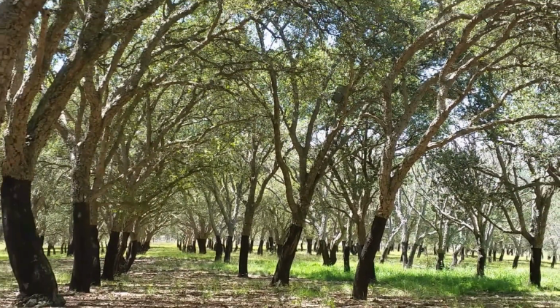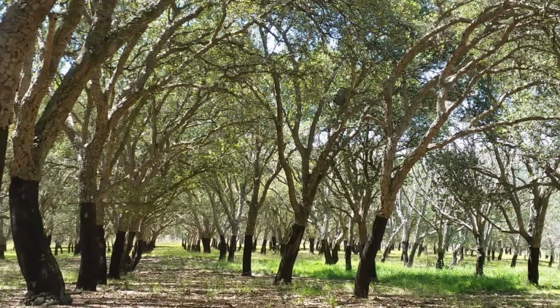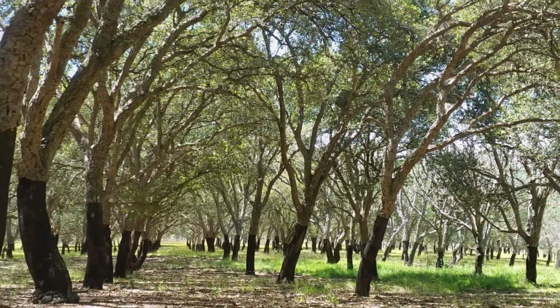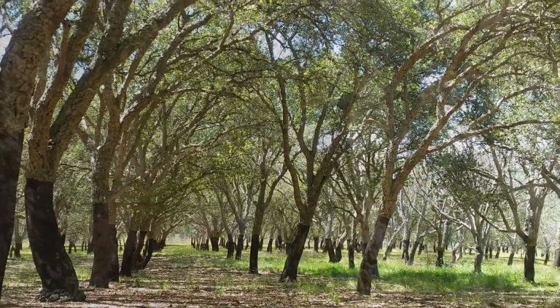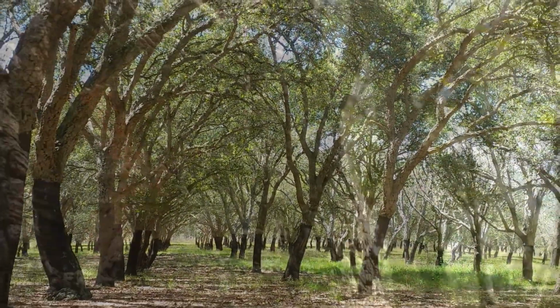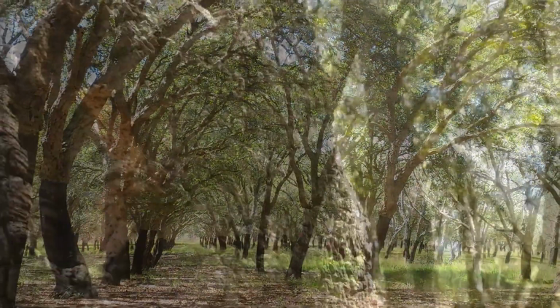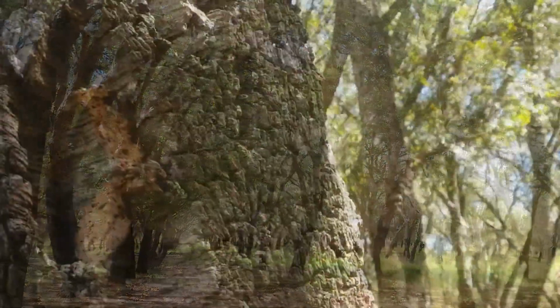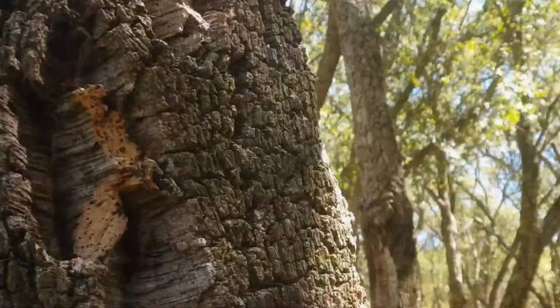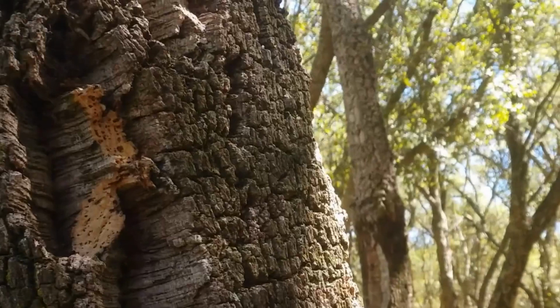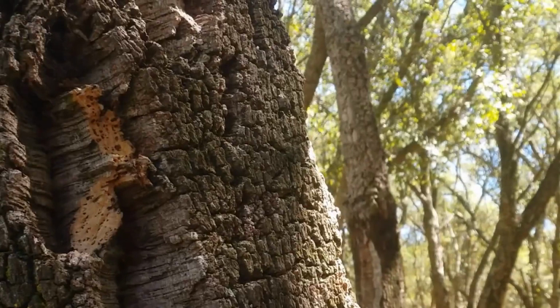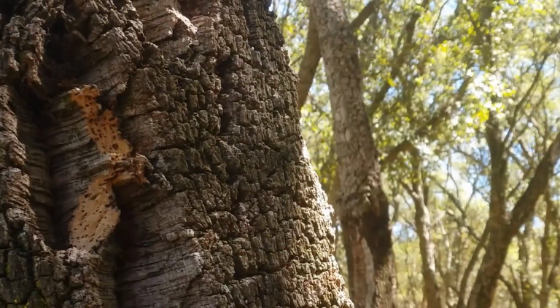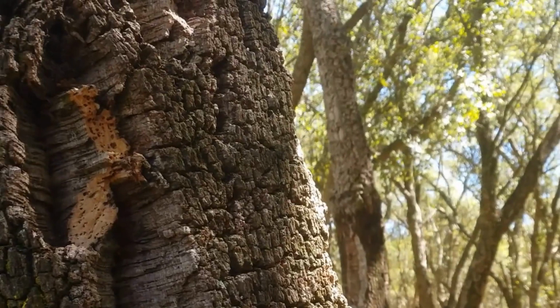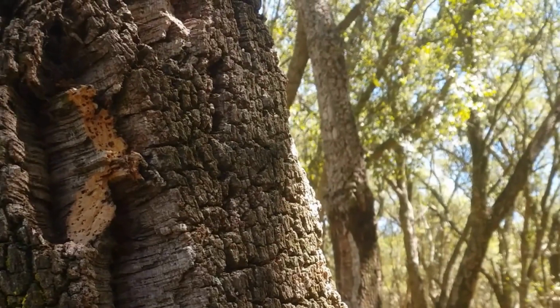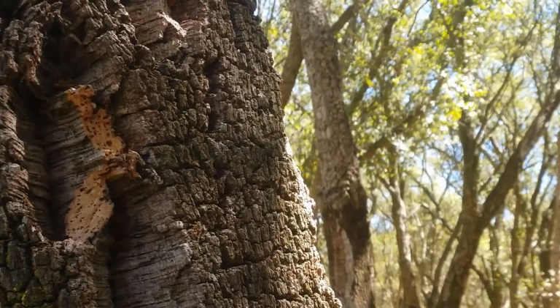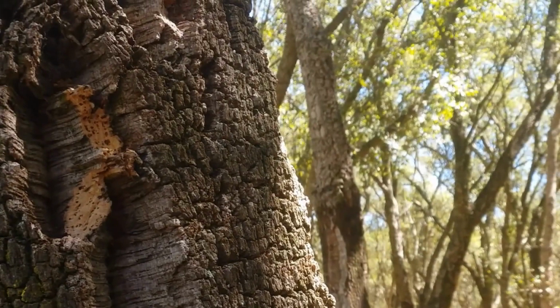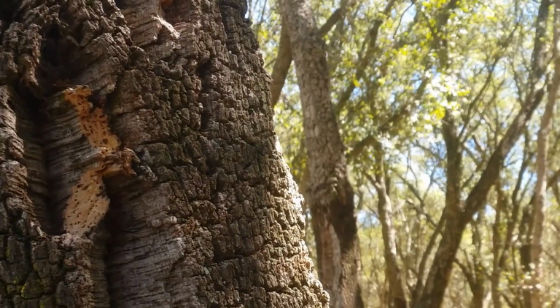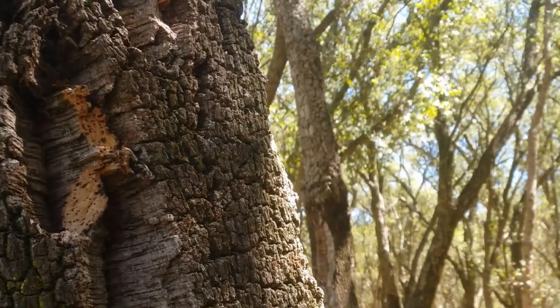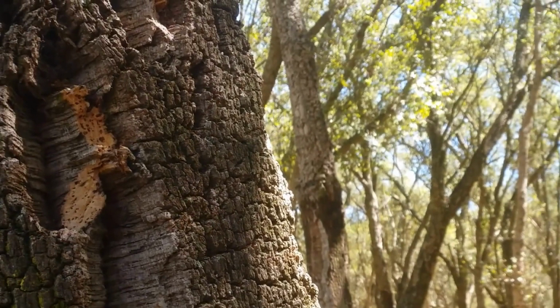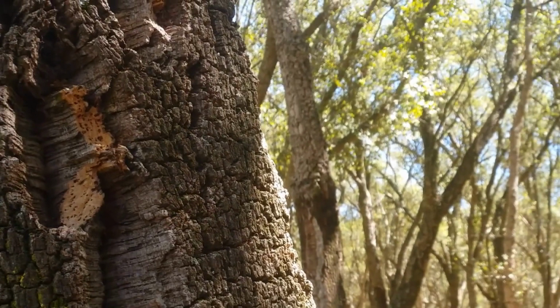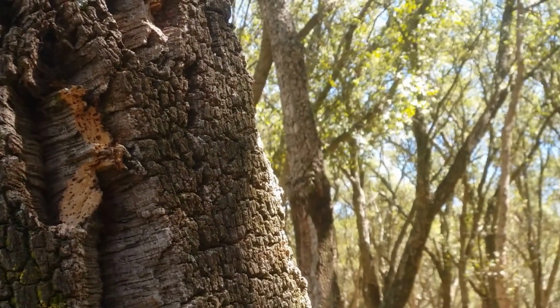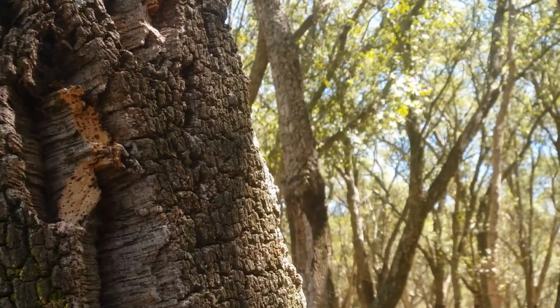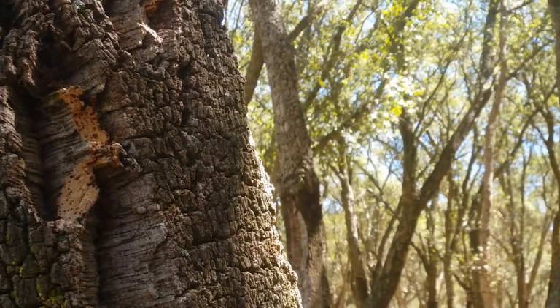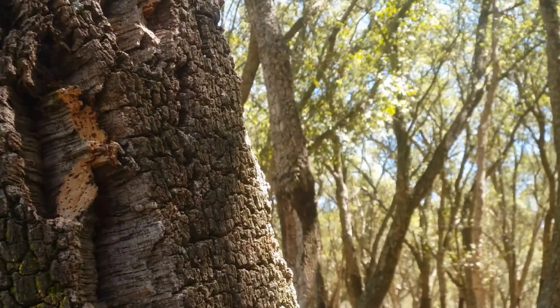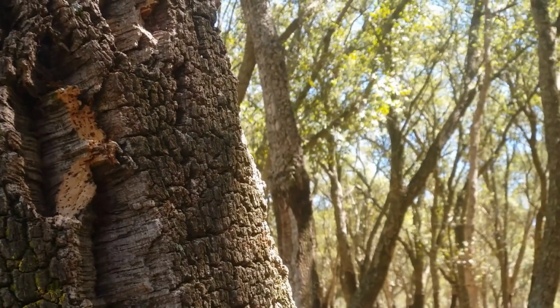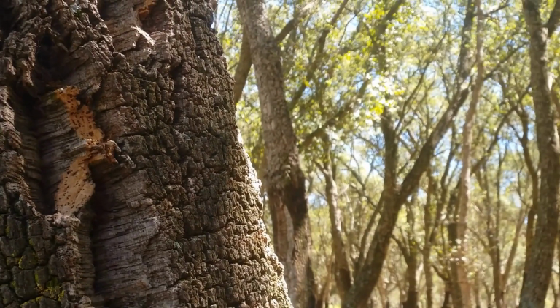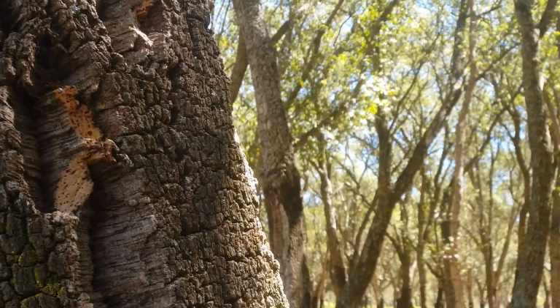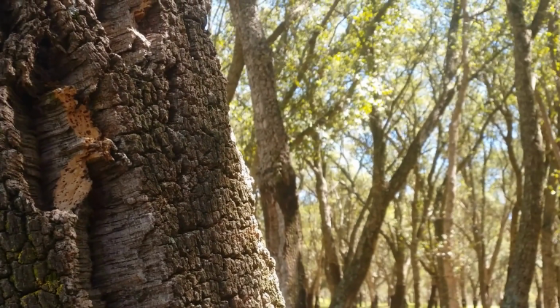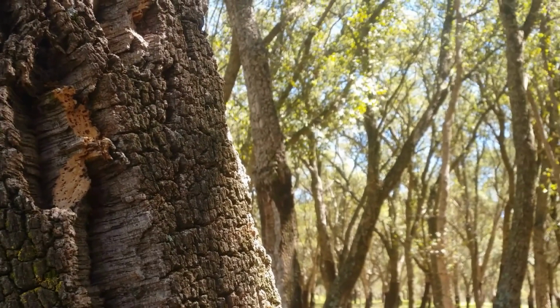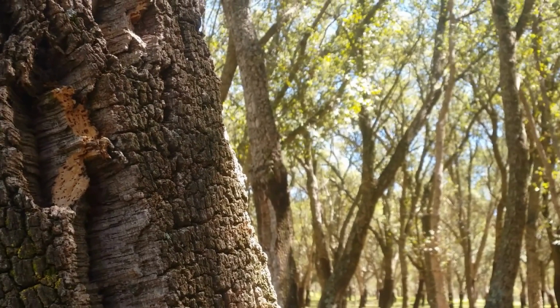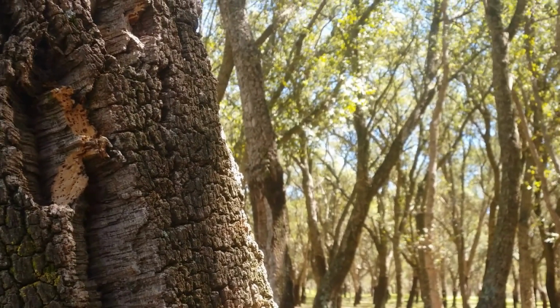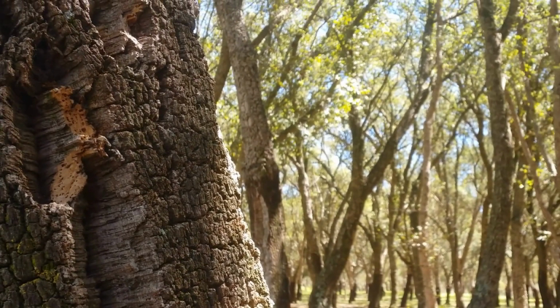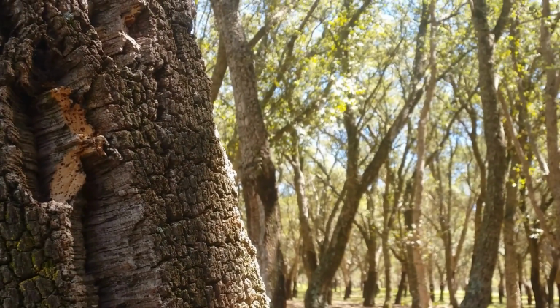The best part? When you harvest cork, it doesn't hurt the tree at all, making it eco-friendly and super sustainable.